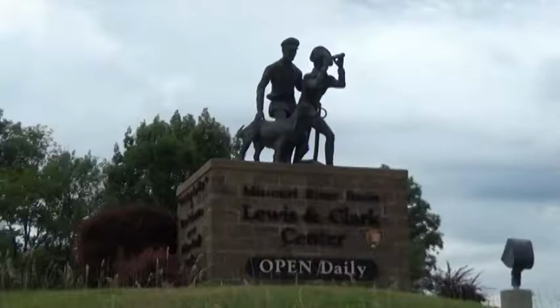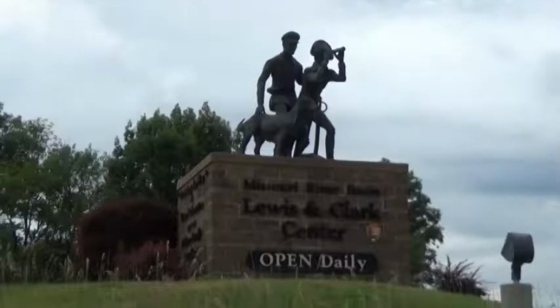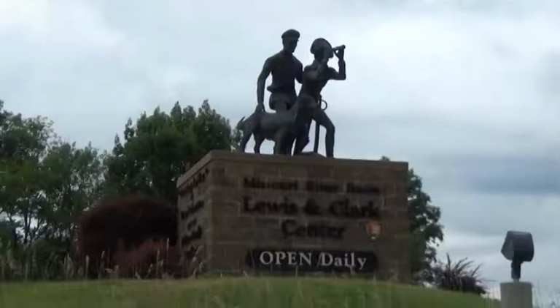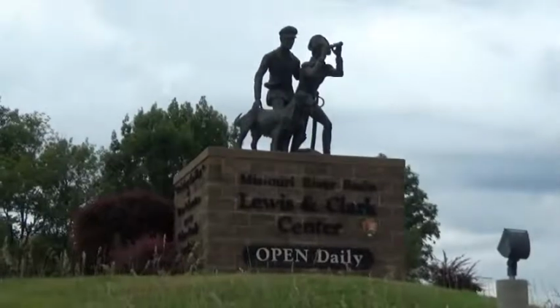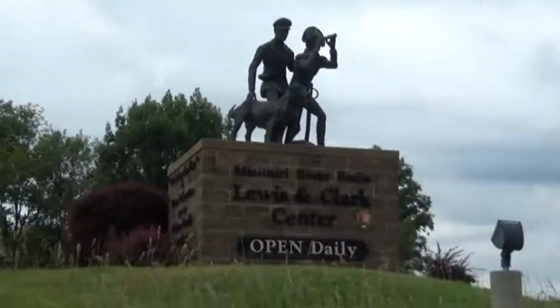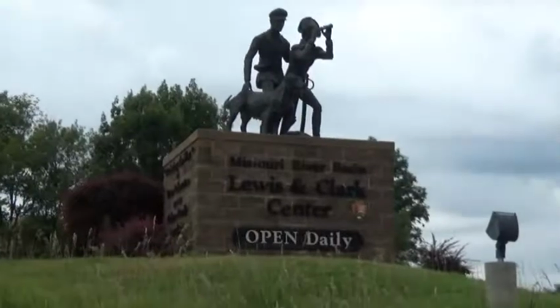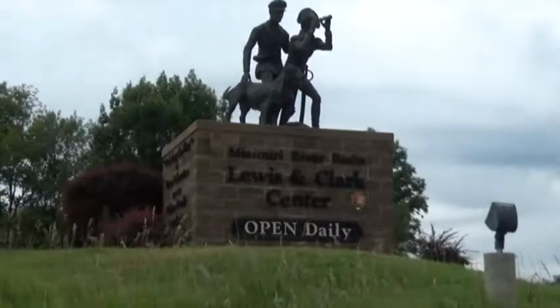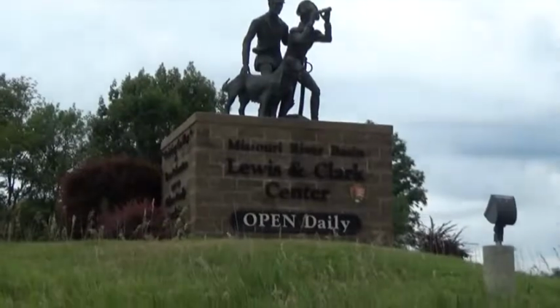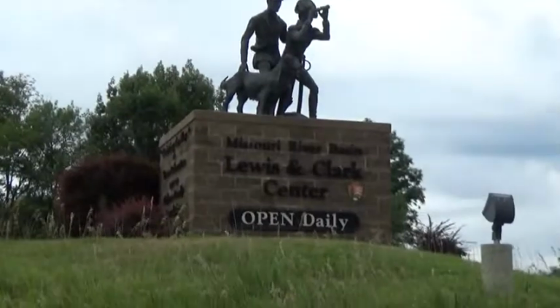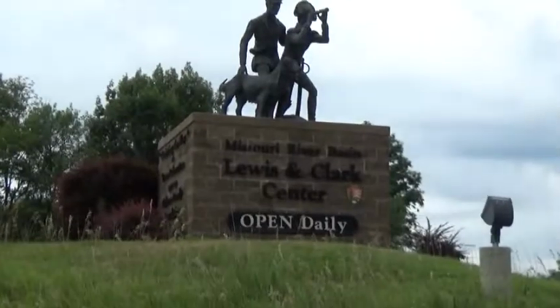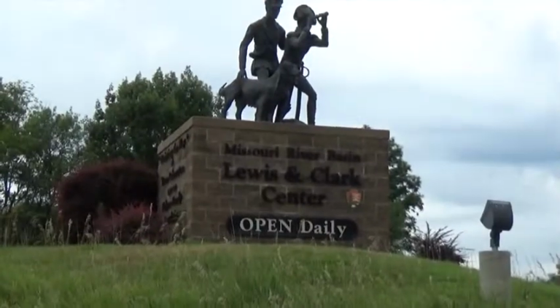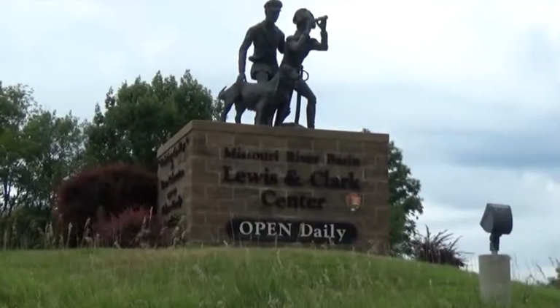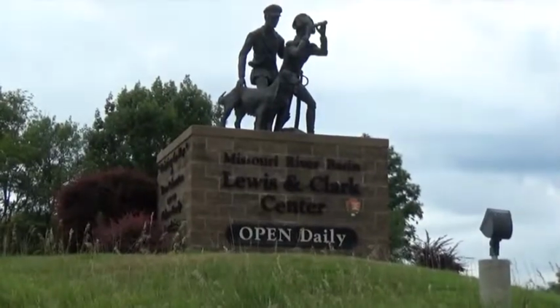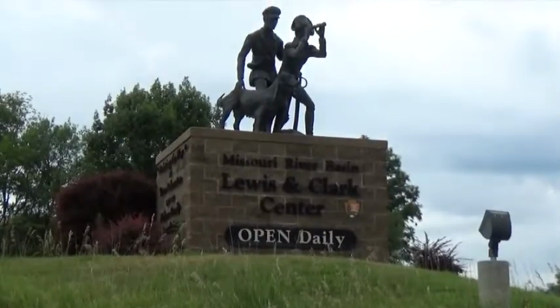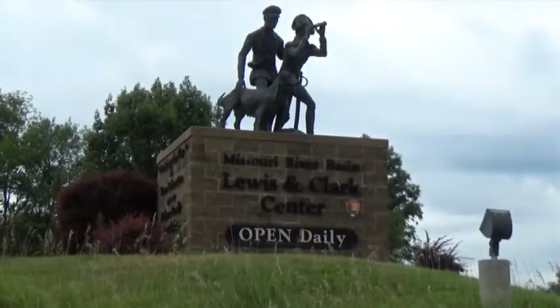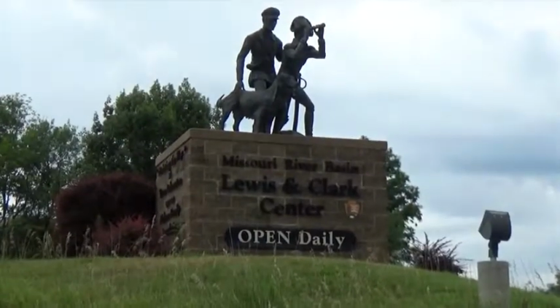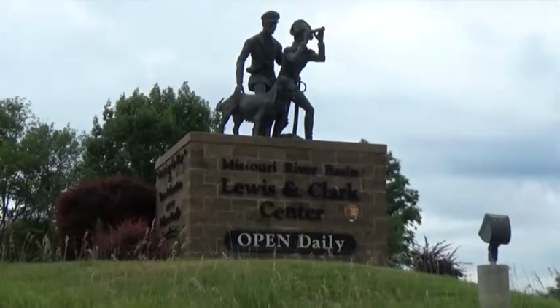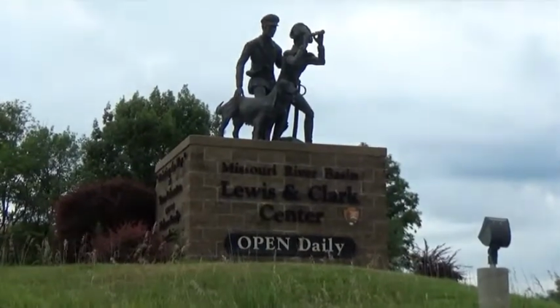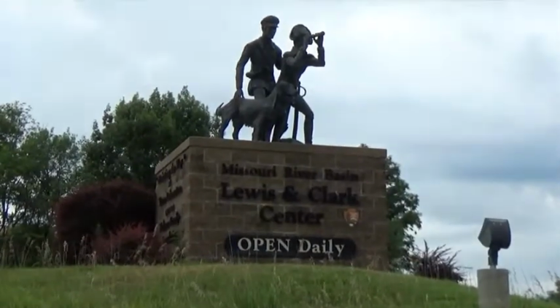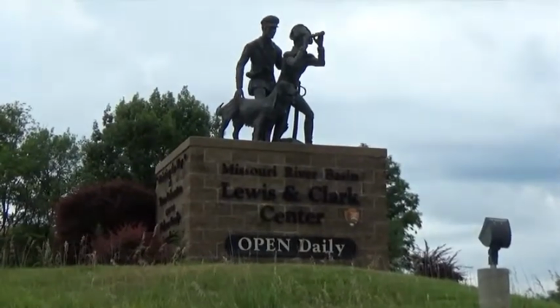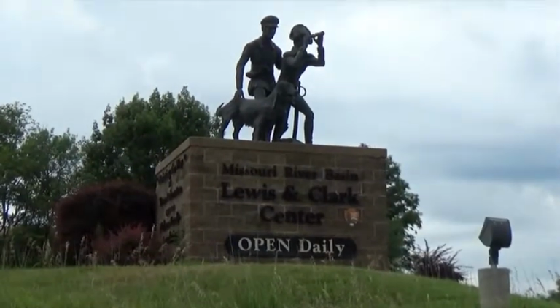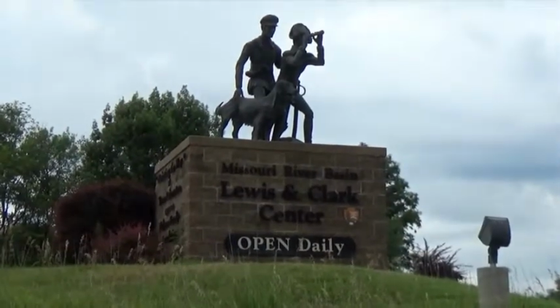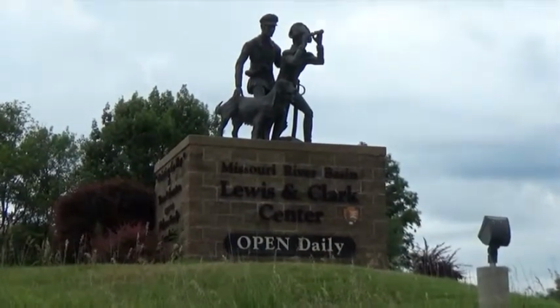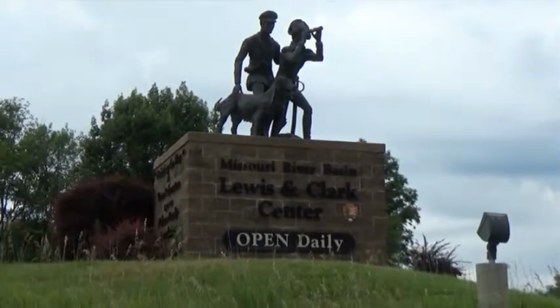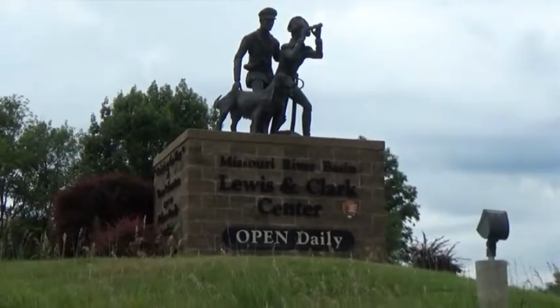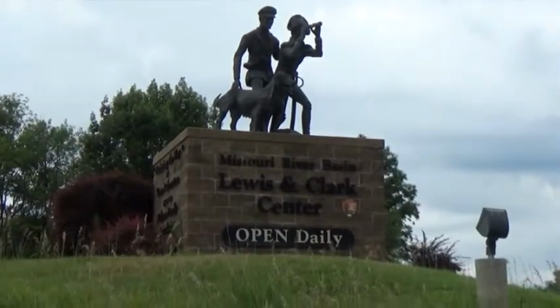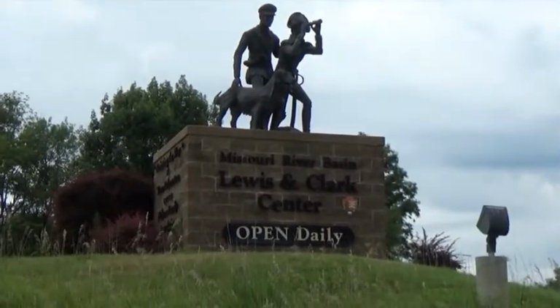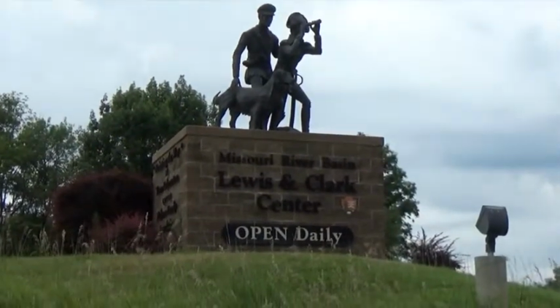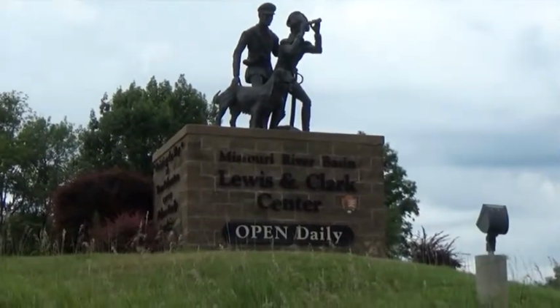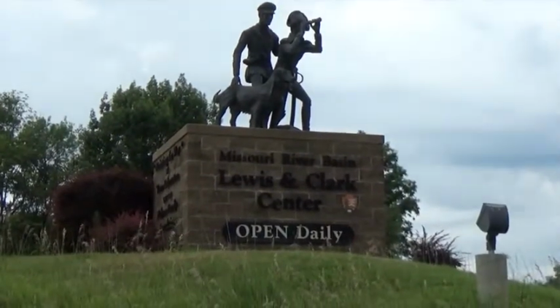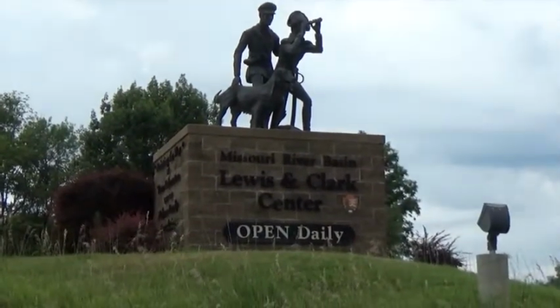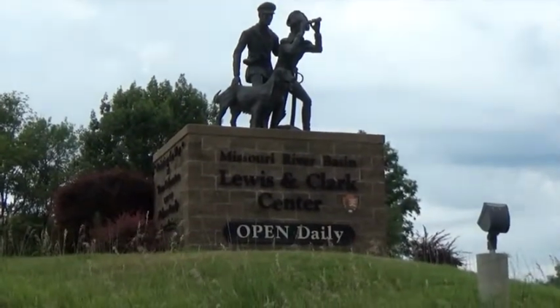In Nebraska City, there's the Missouri River Basin Lewis and Clark Center.